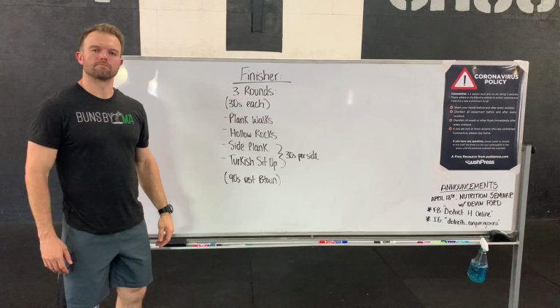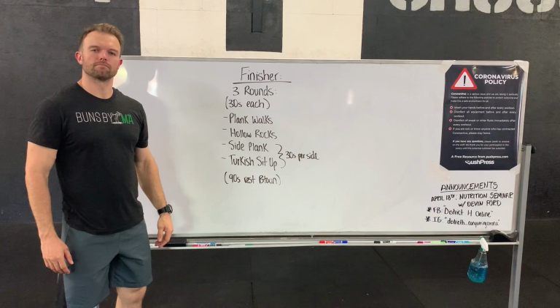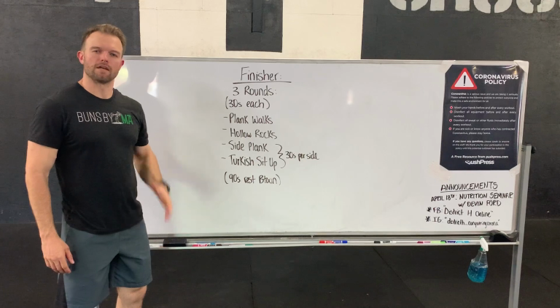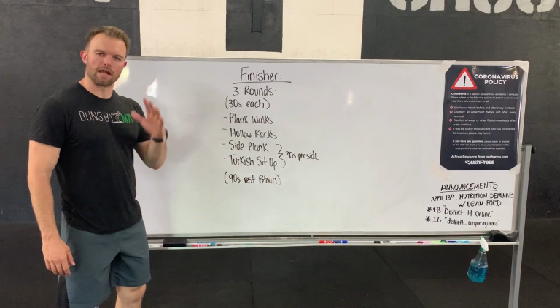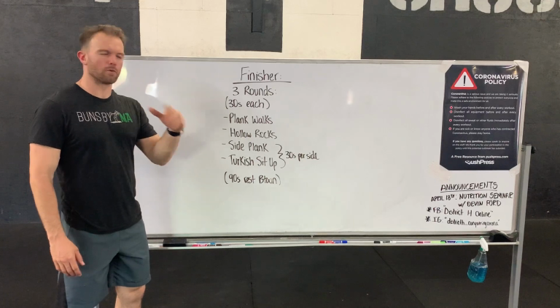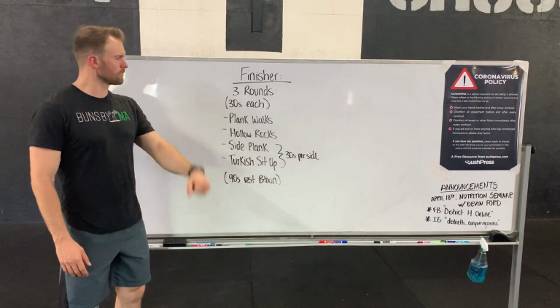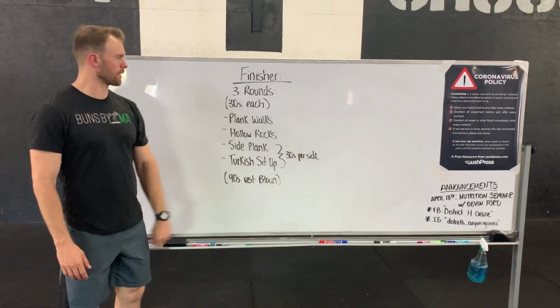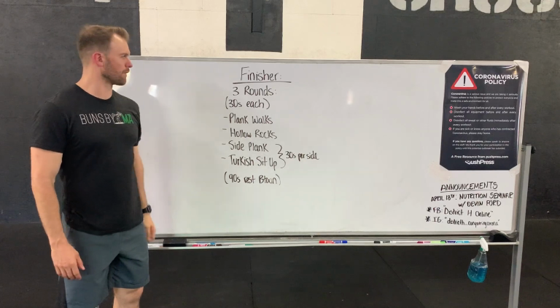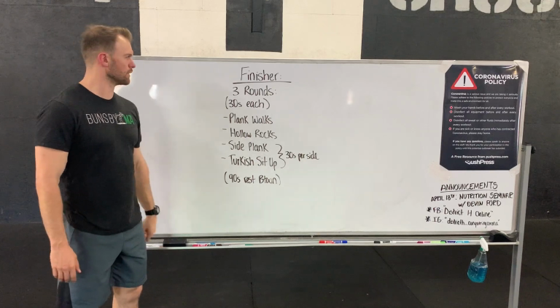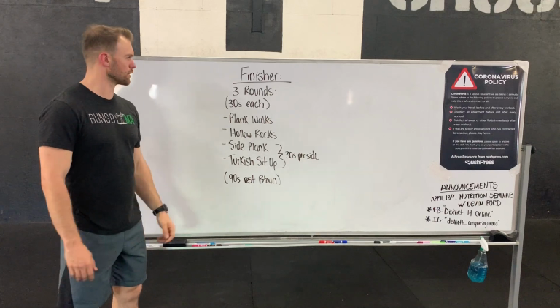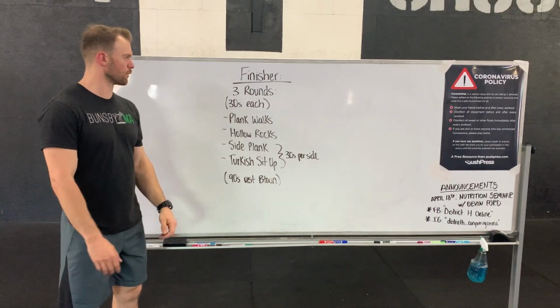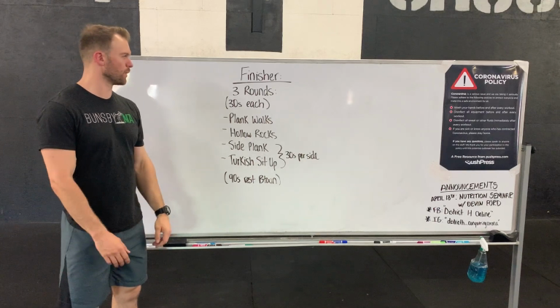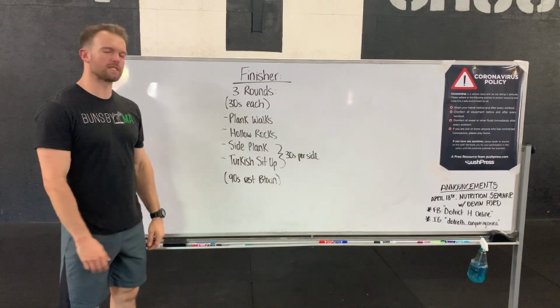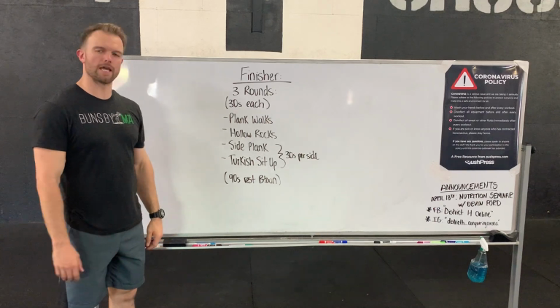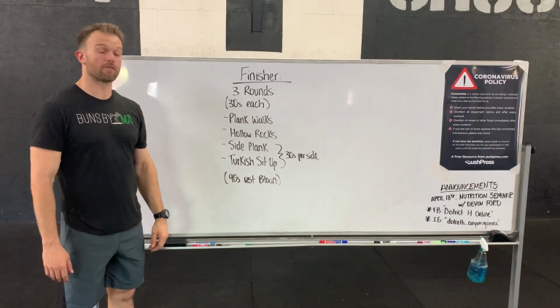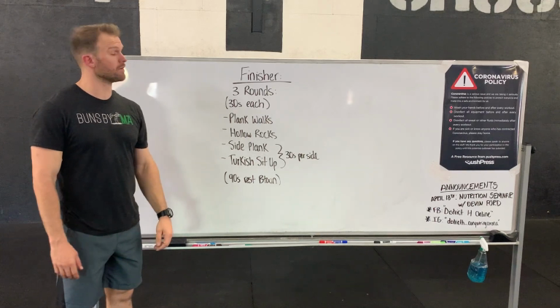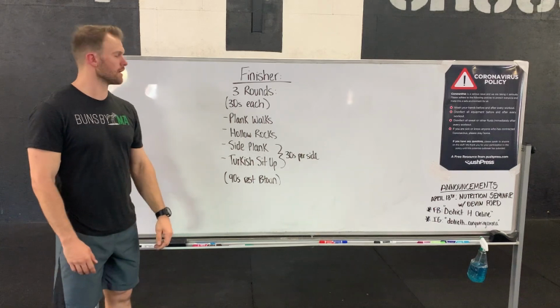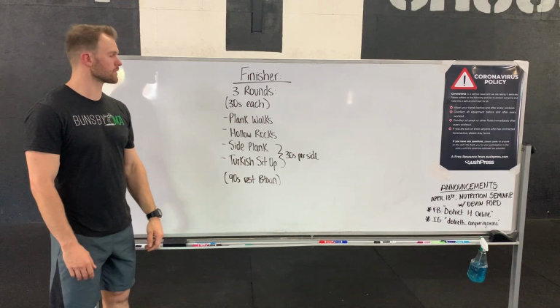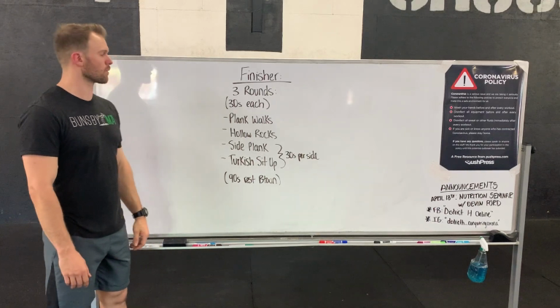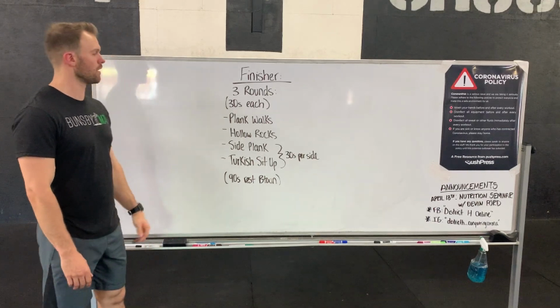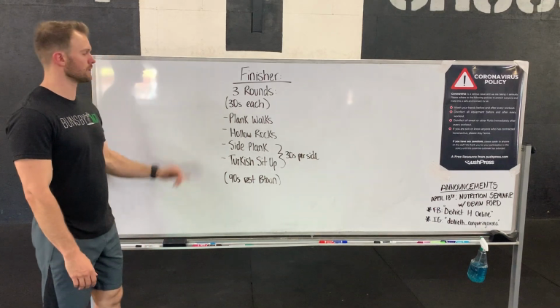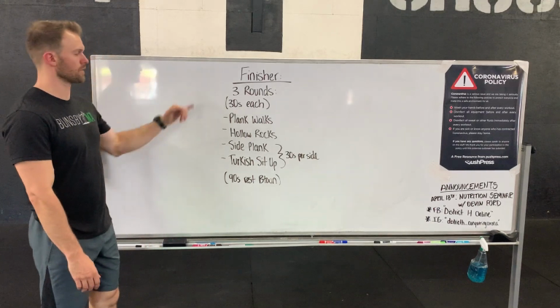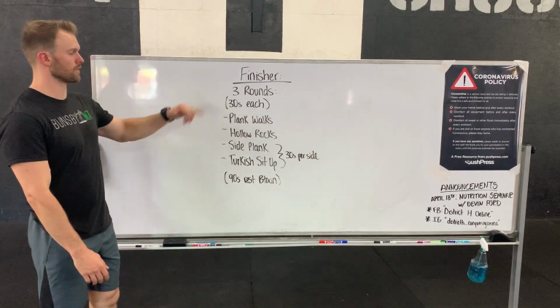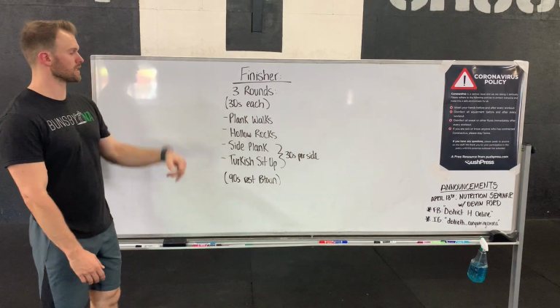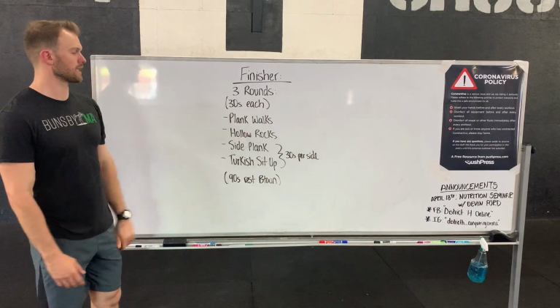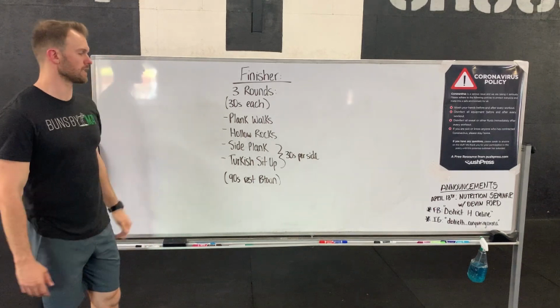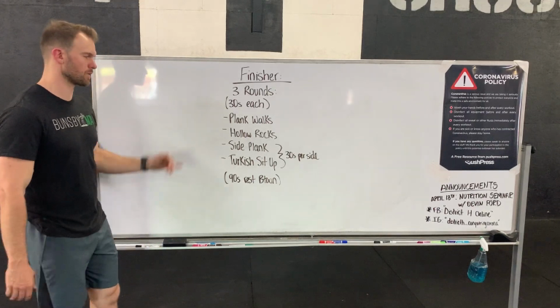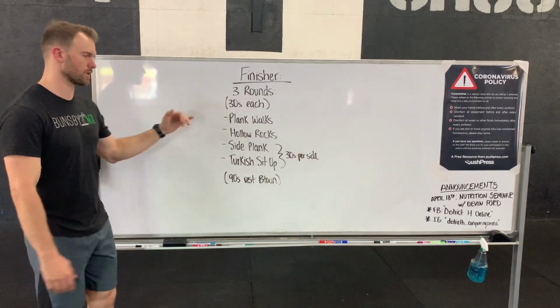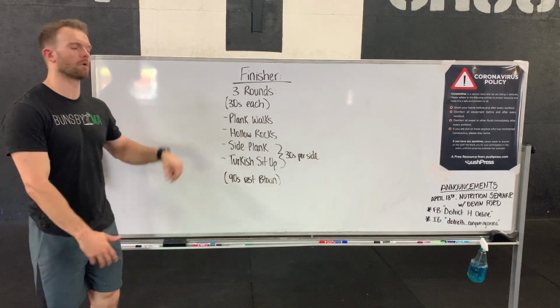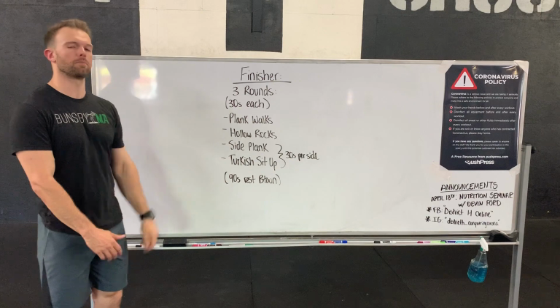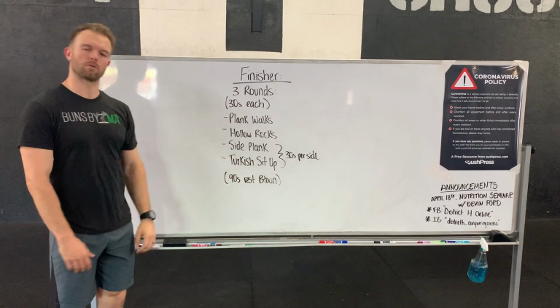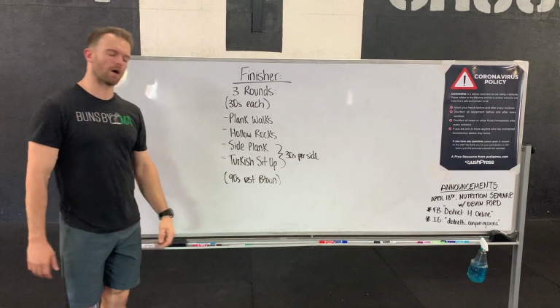Hey everyone, so we got our finisher for Wednesday. Three rounds for quality, so 30 seconds each — we're gonna start with plank walk.